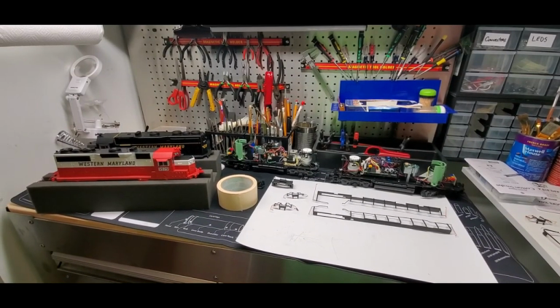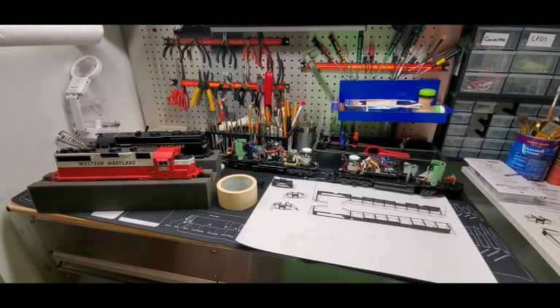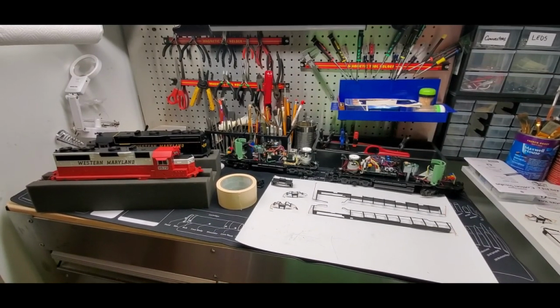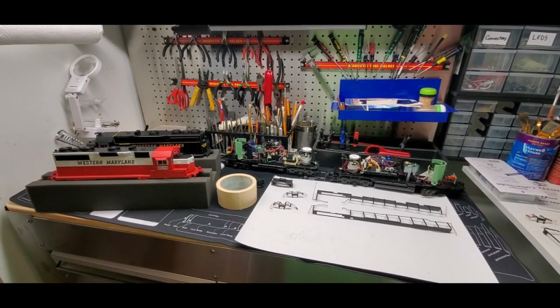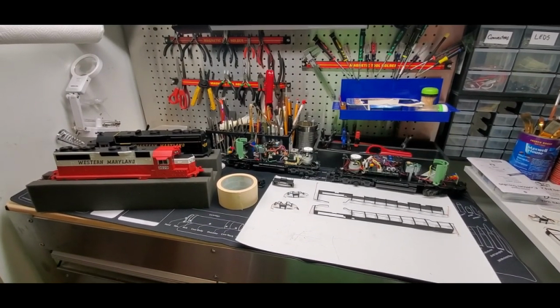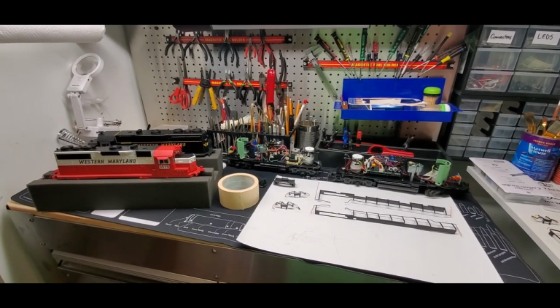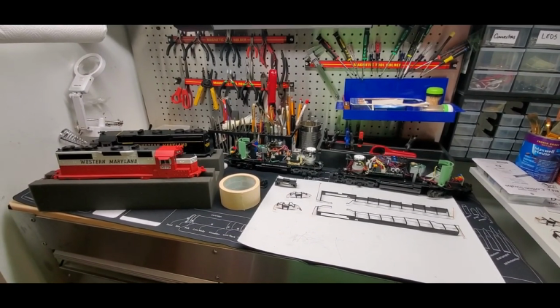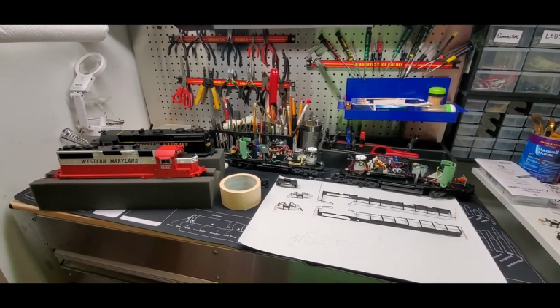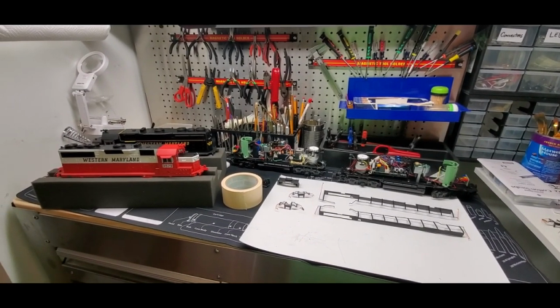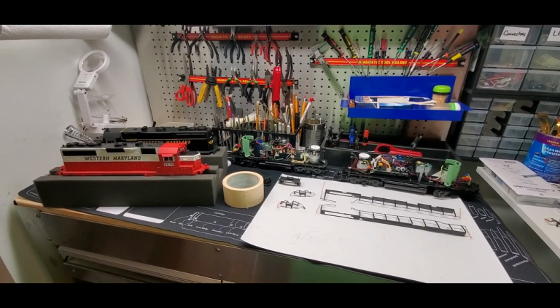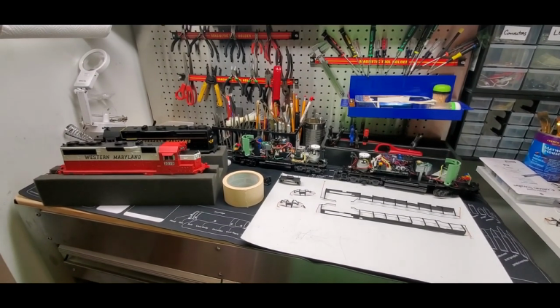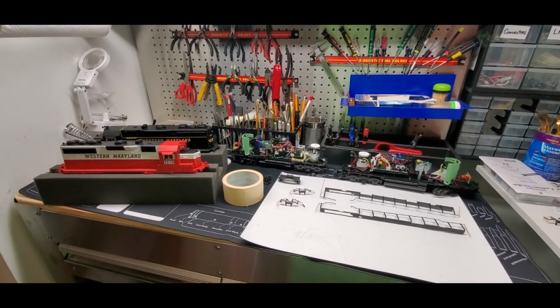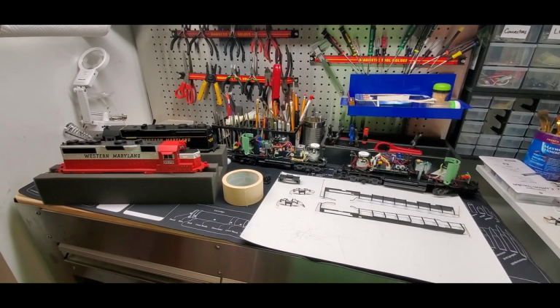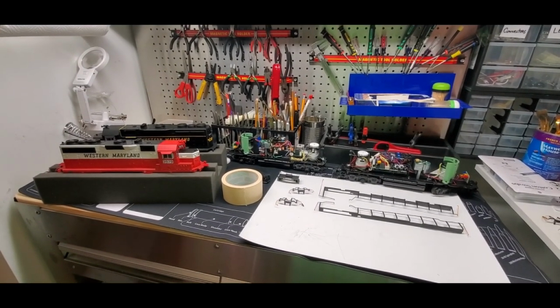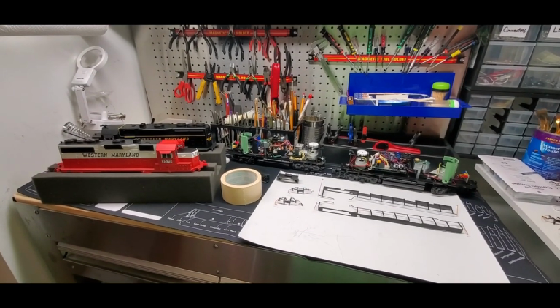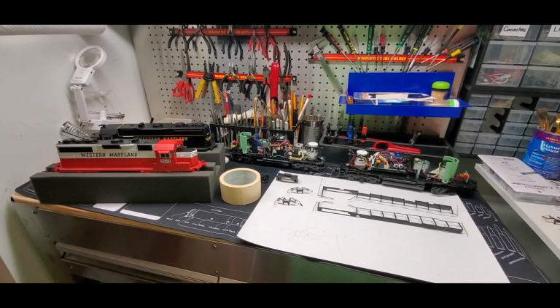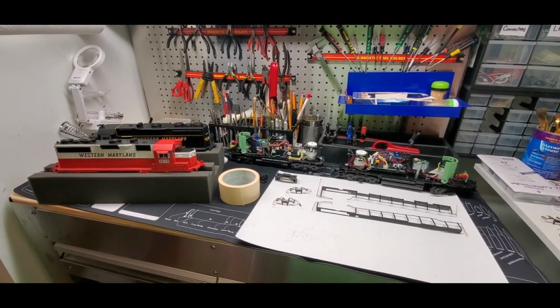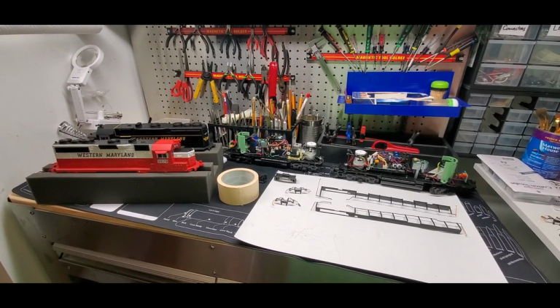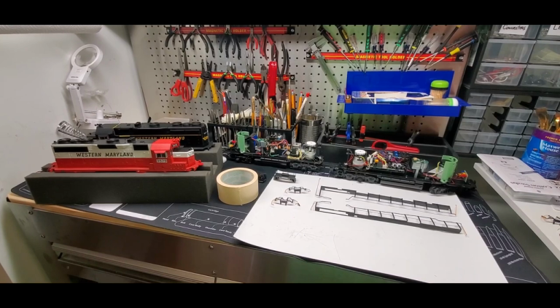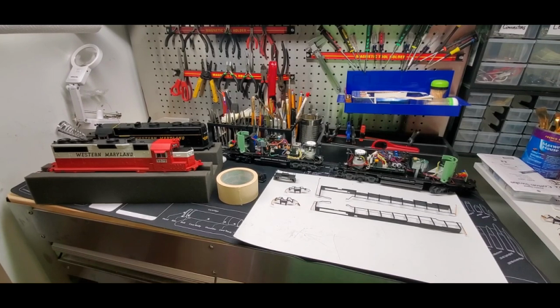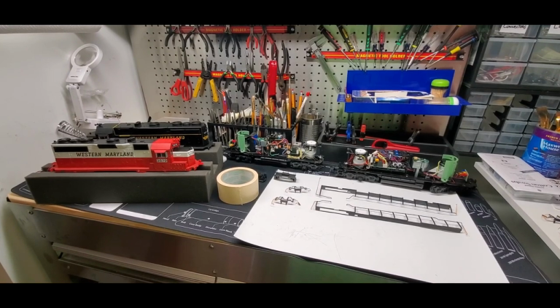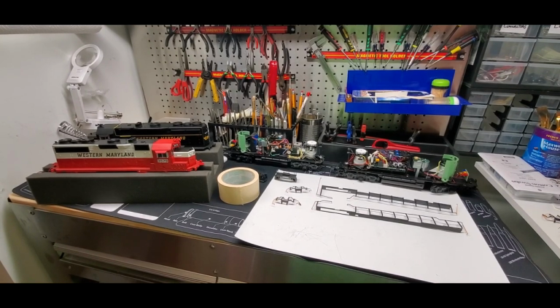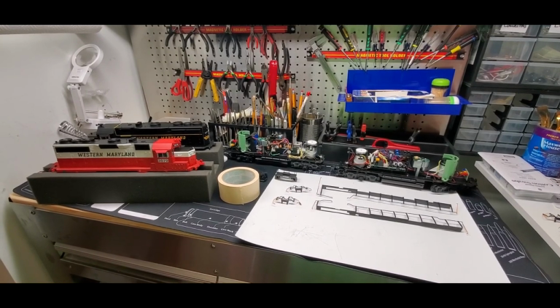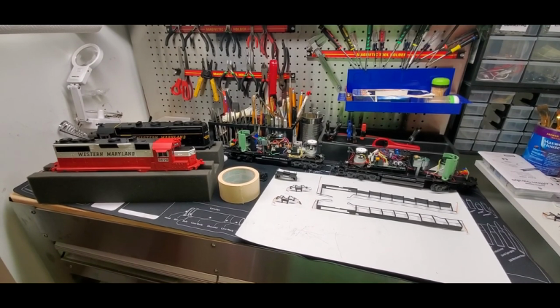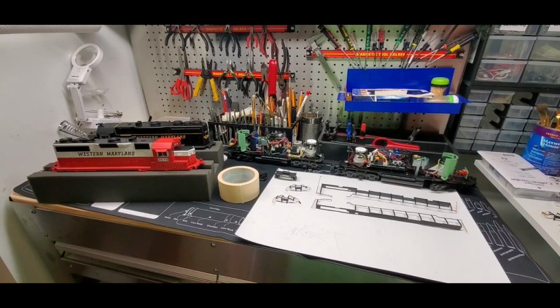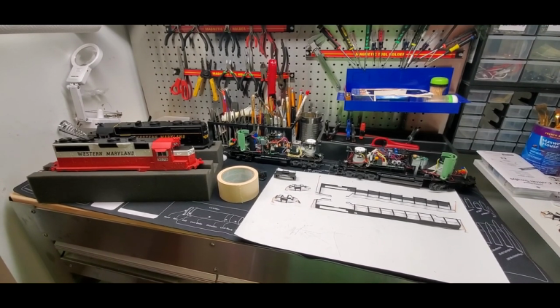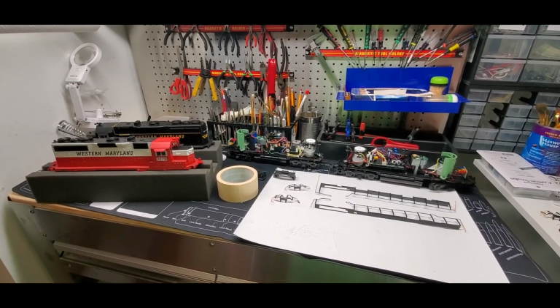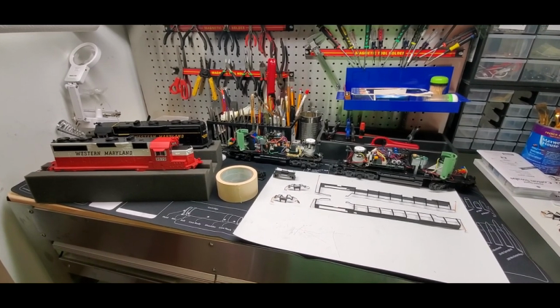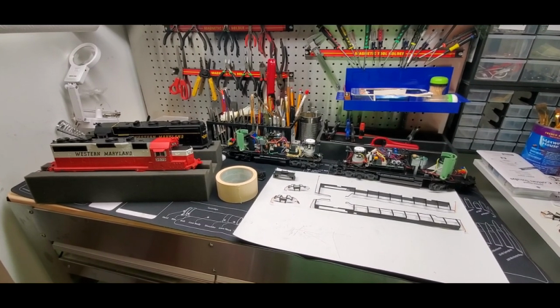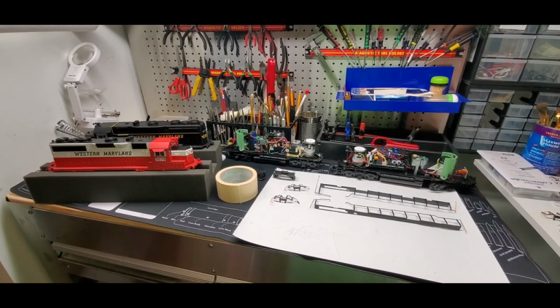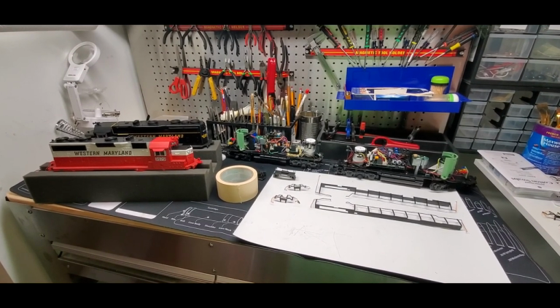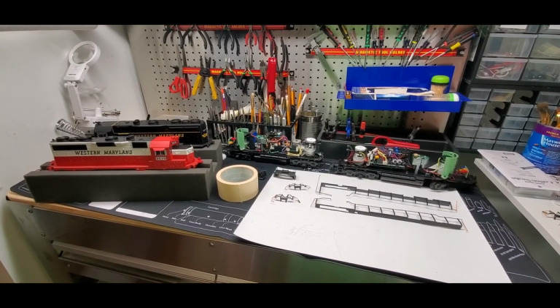Welcome to another off-the-cuff video. This is my dirty workbench and I'll show you what we've been up to.